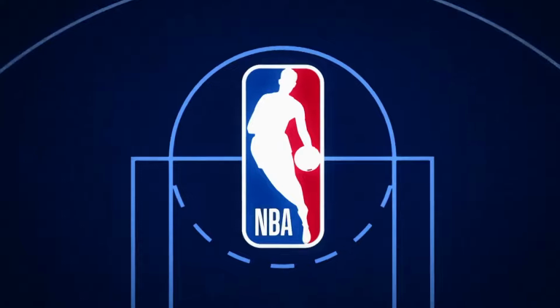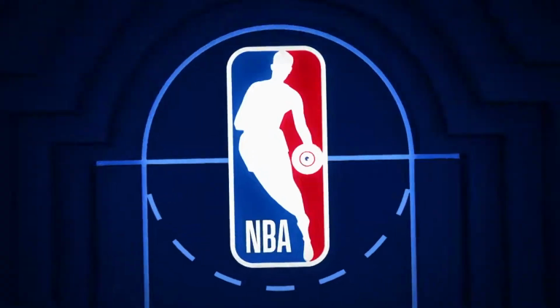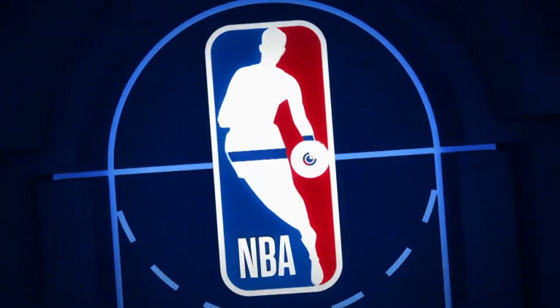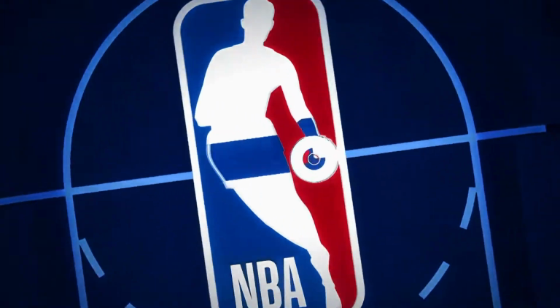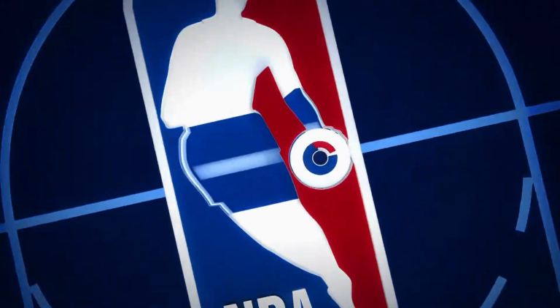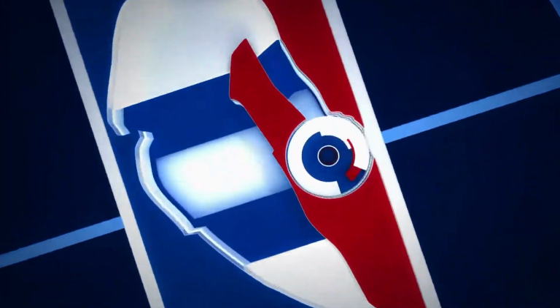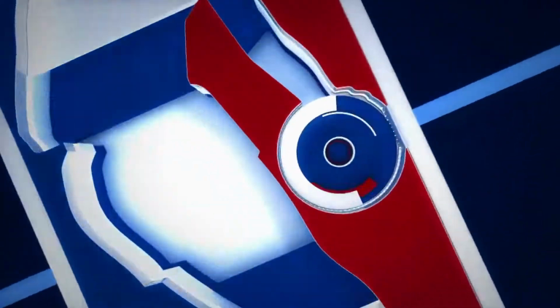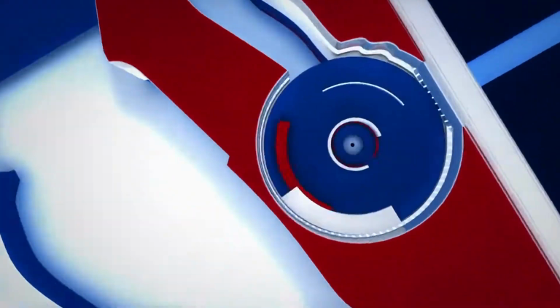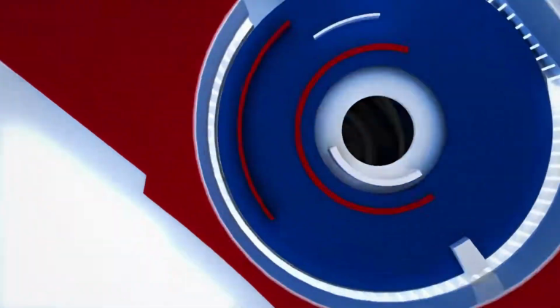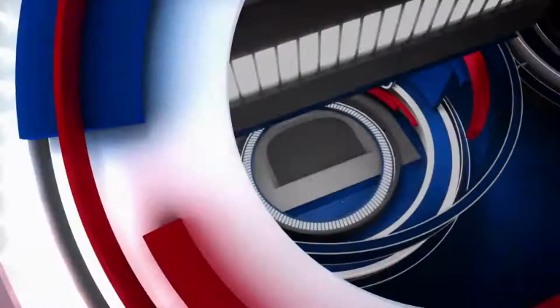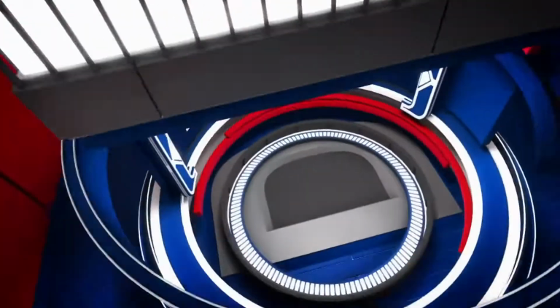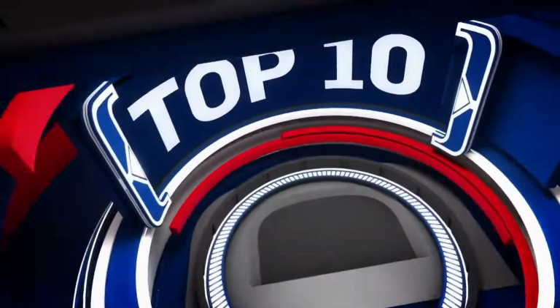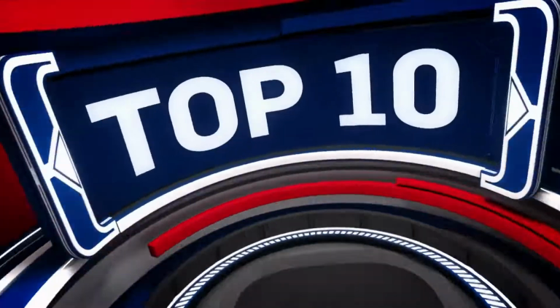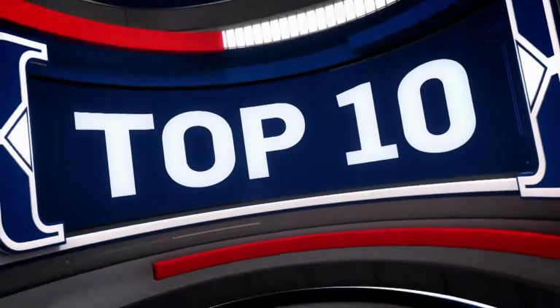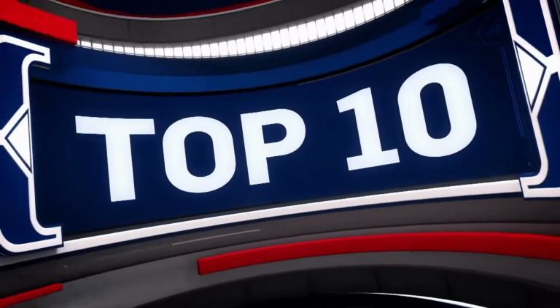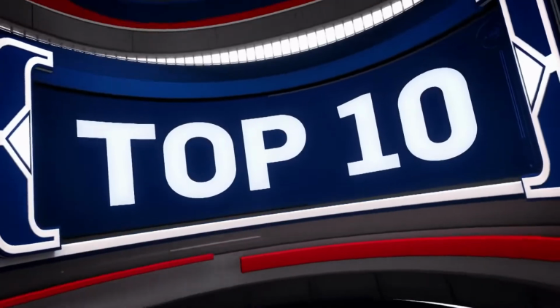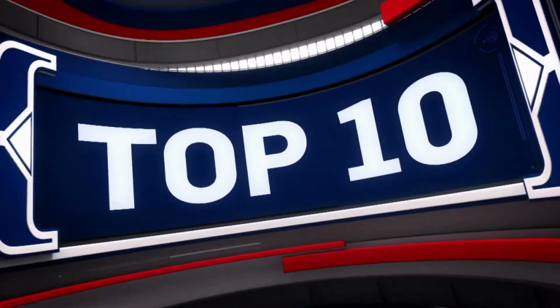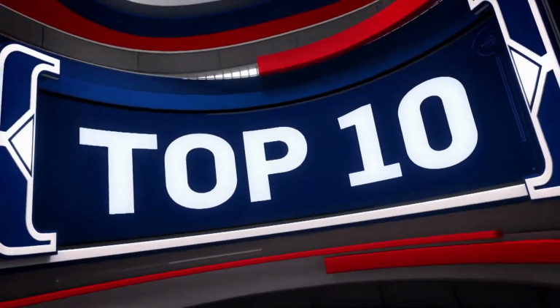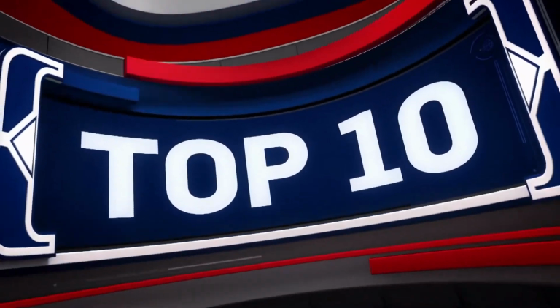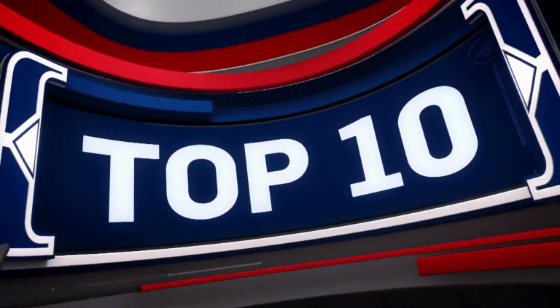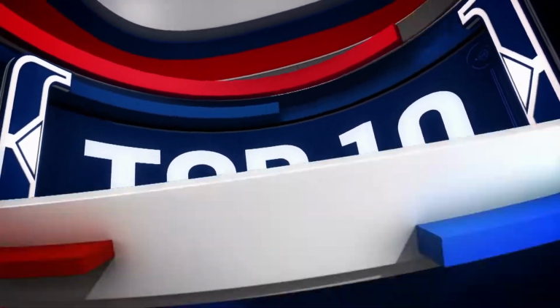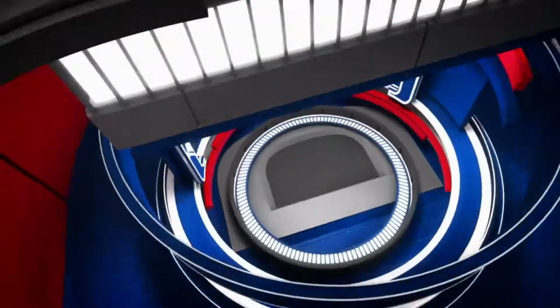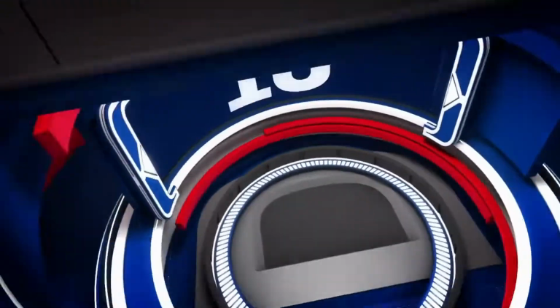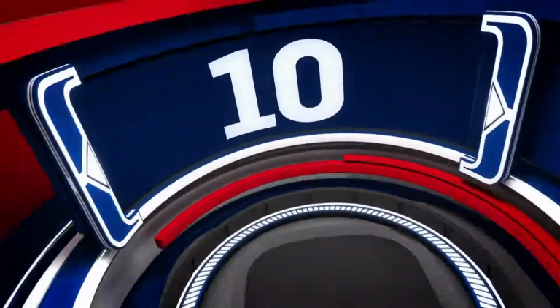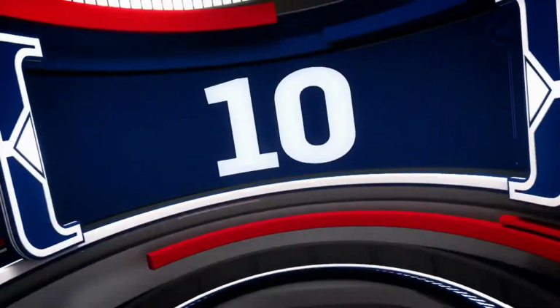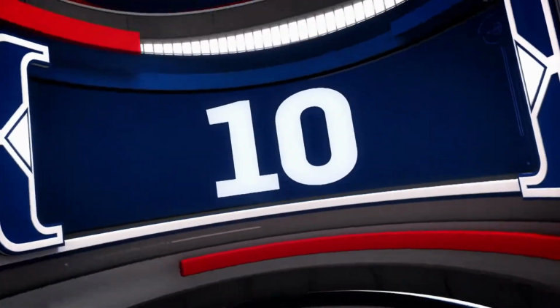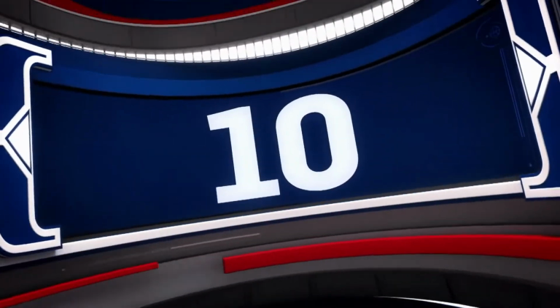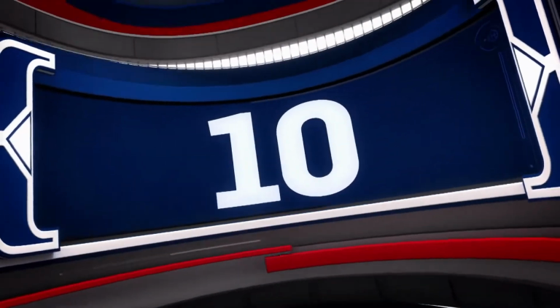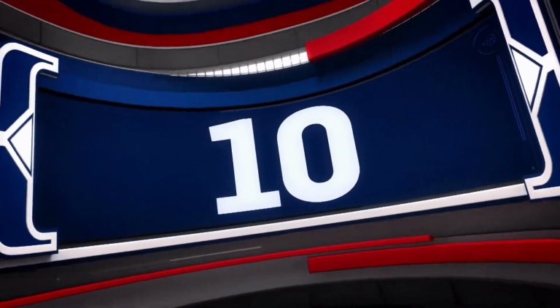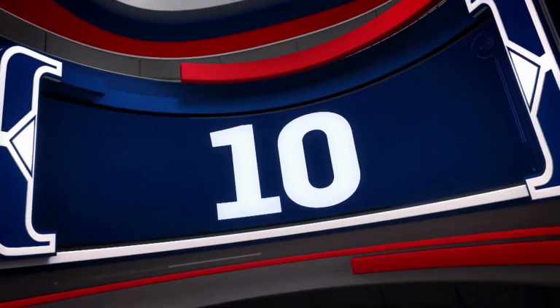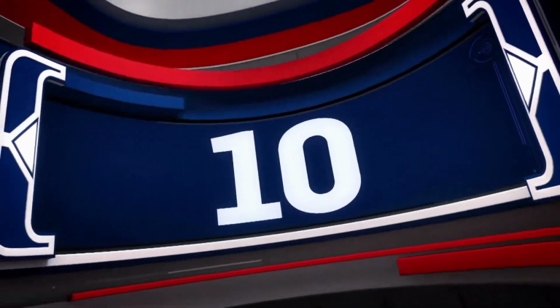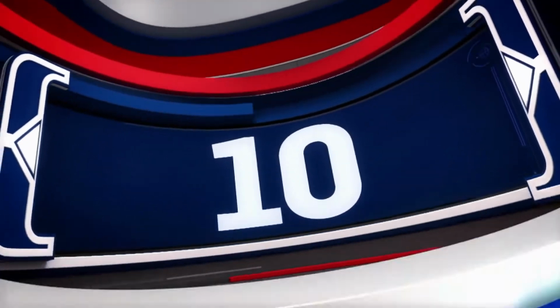Five games of hoops on a Wednesday night. We got your top 10 right here on NBA.com.